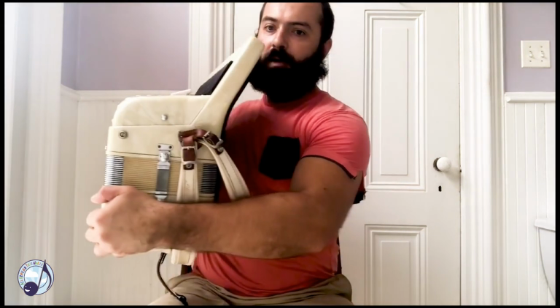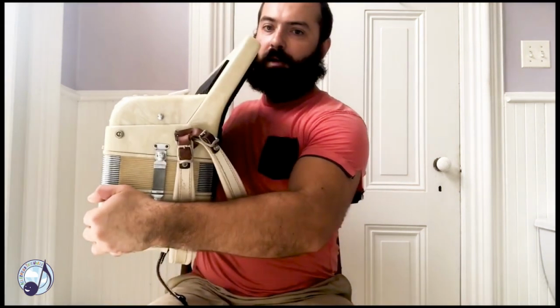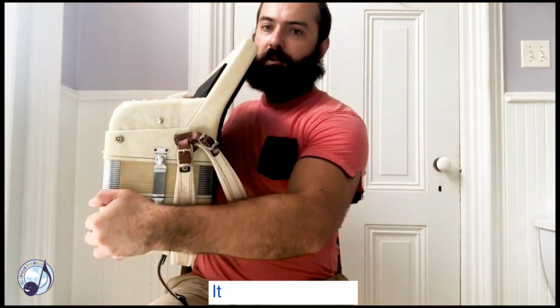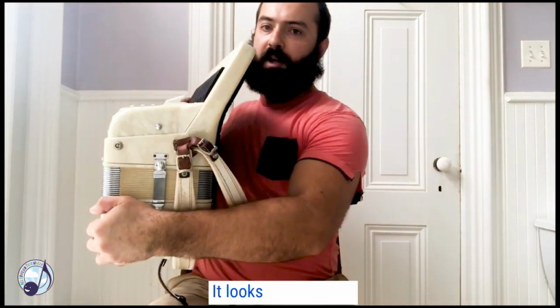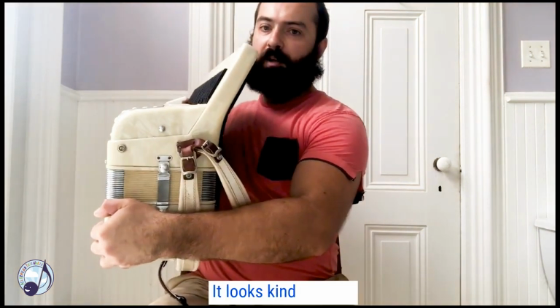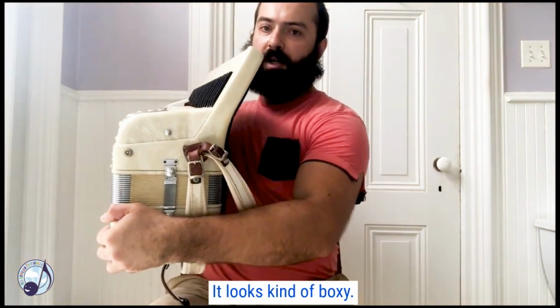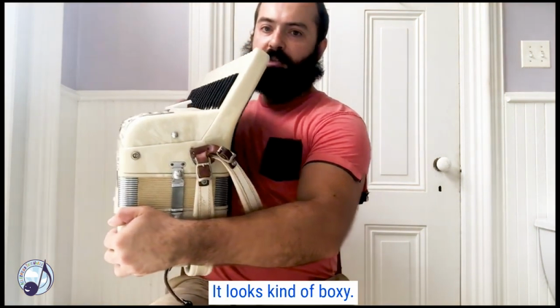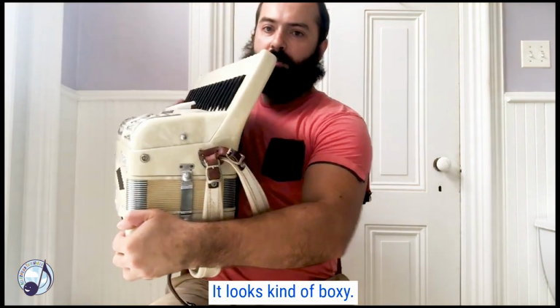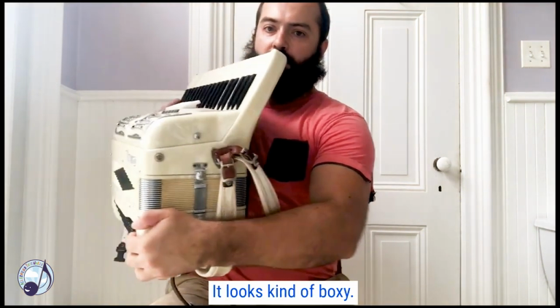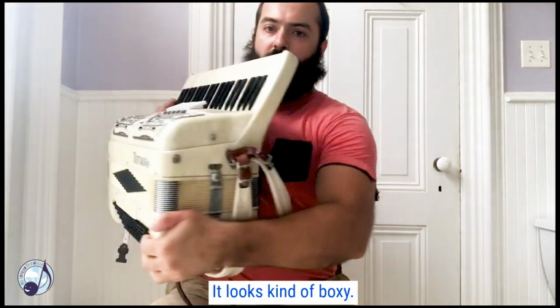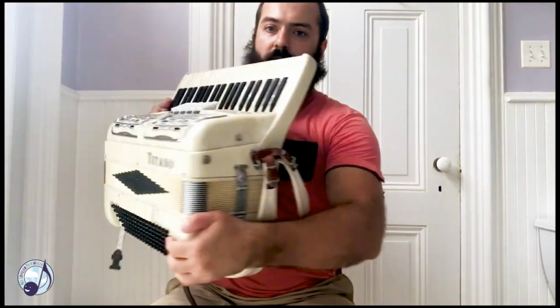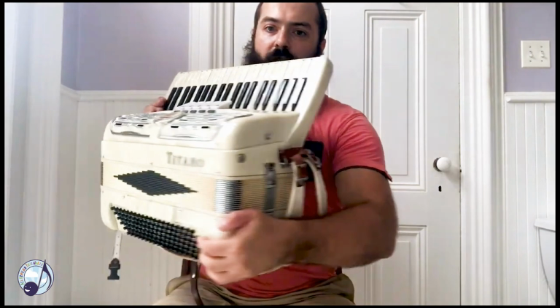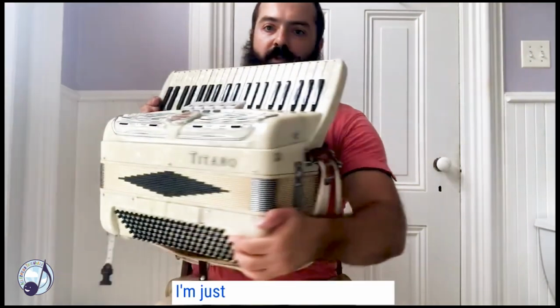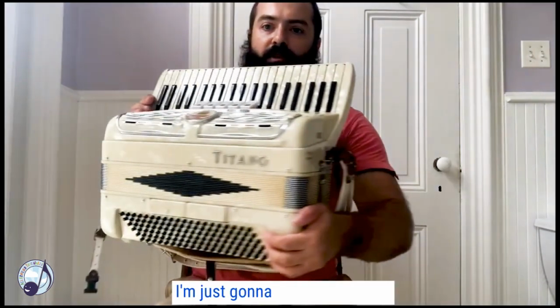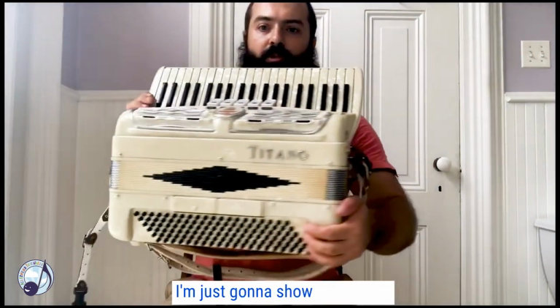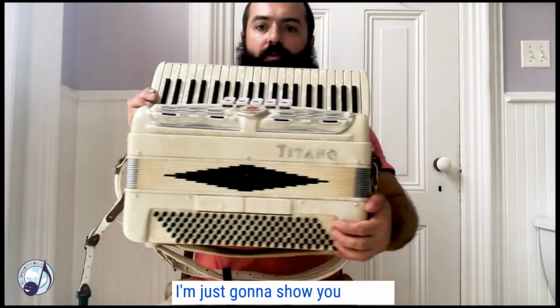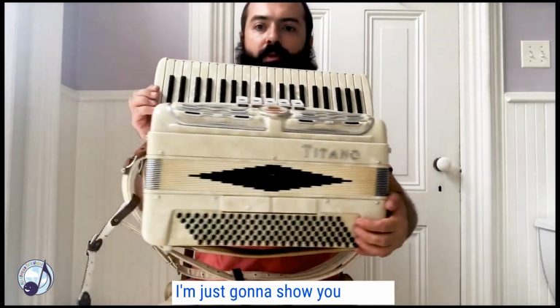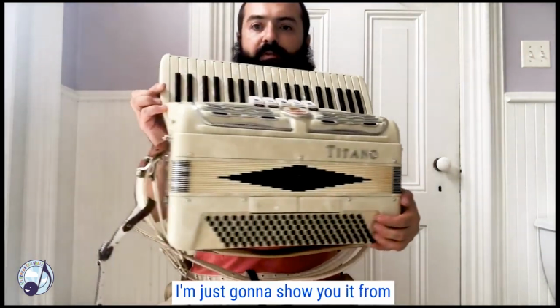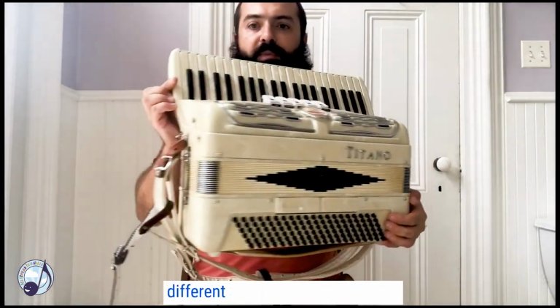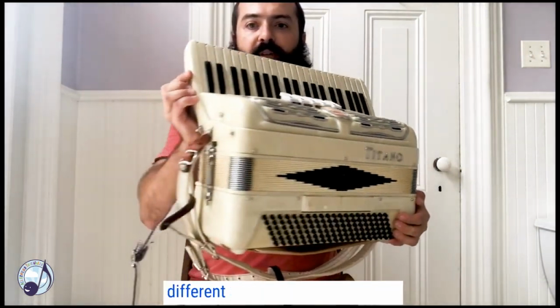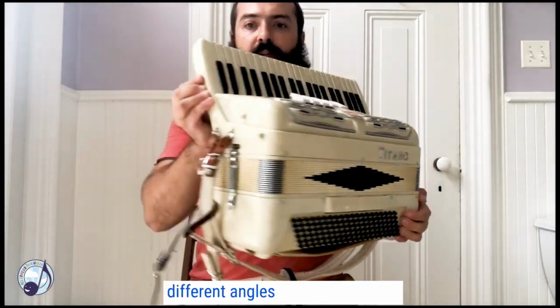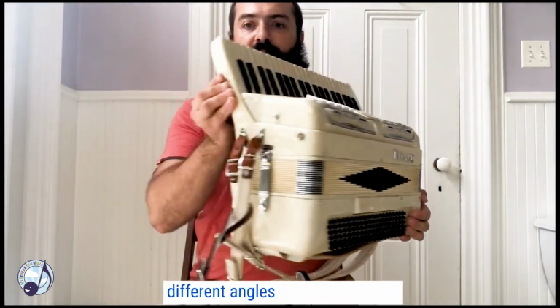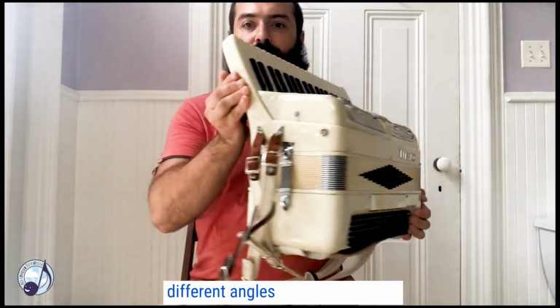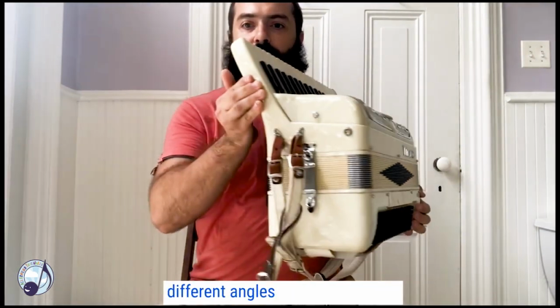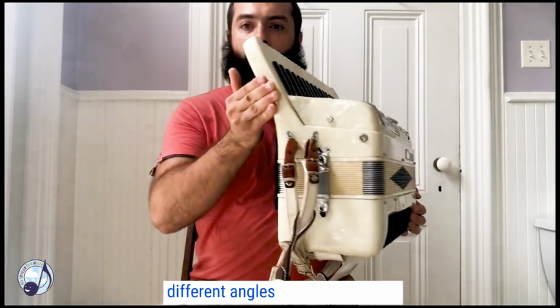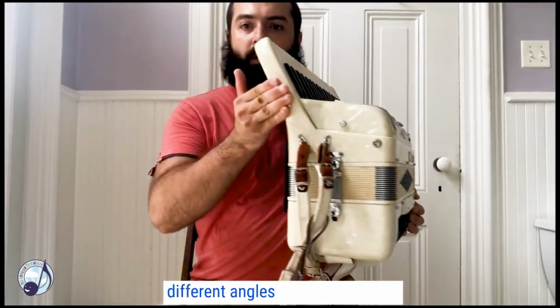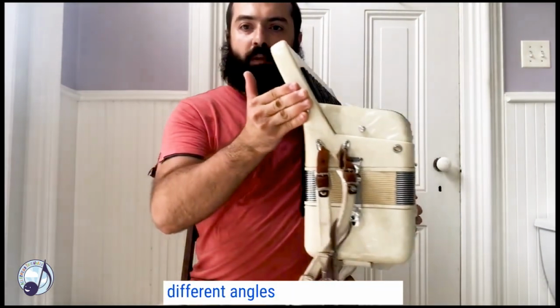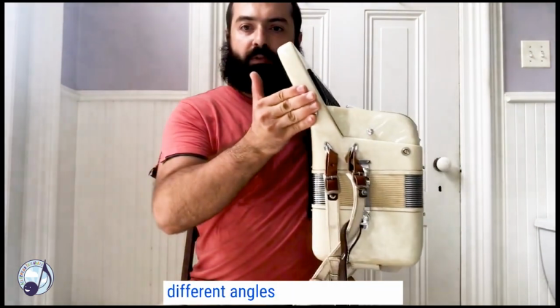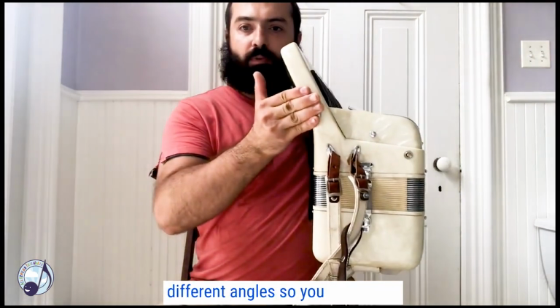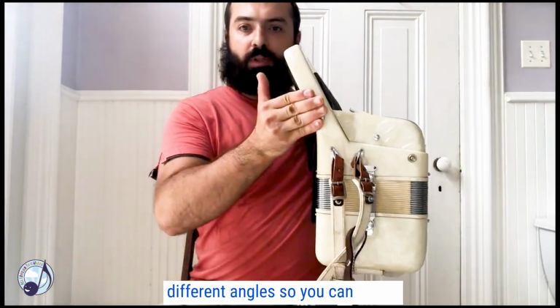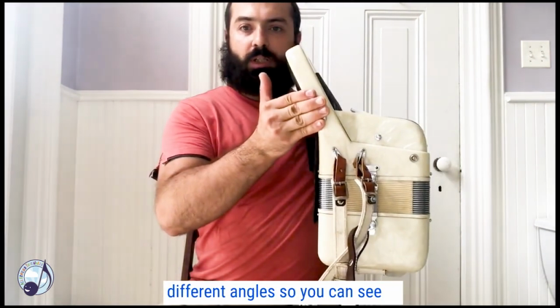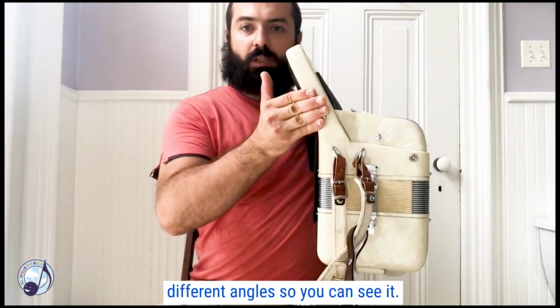It looks kind of boxy. I'm just going to show you it from different angles so you can see it.